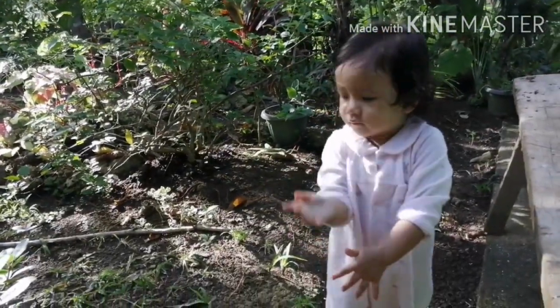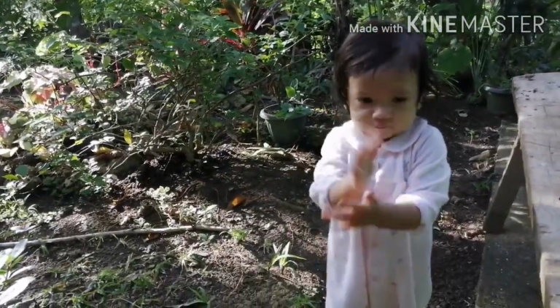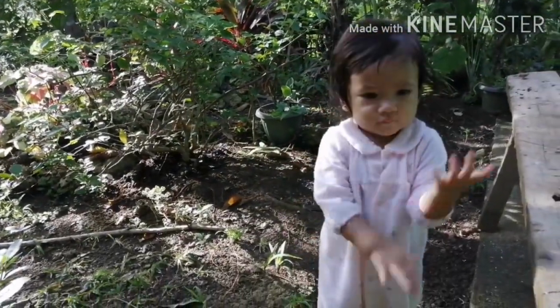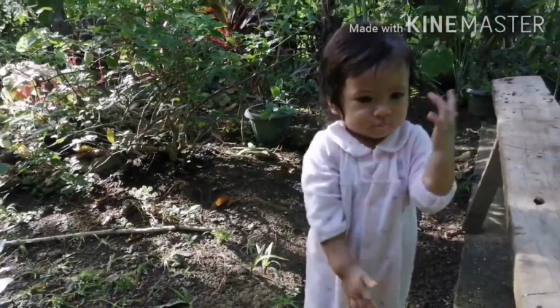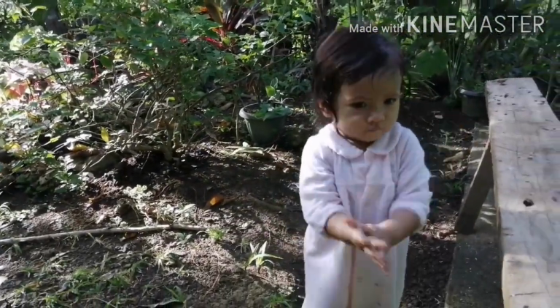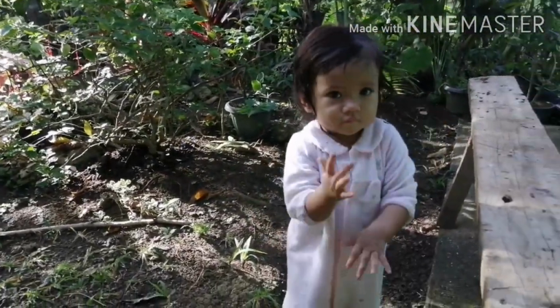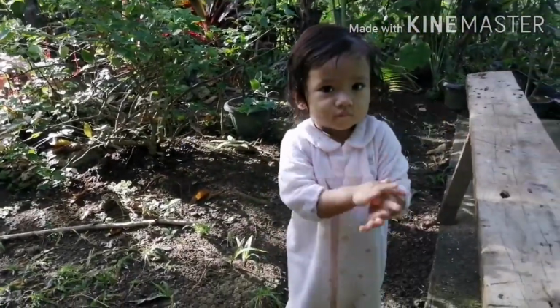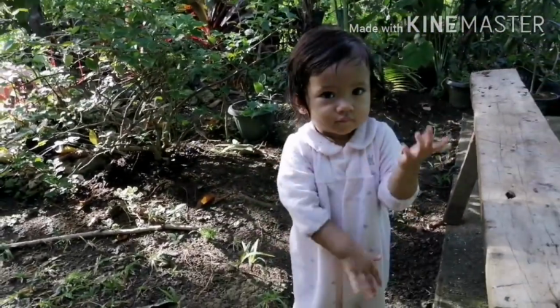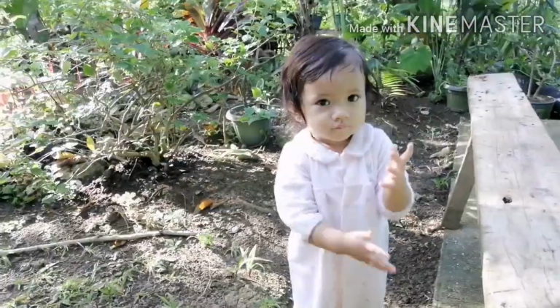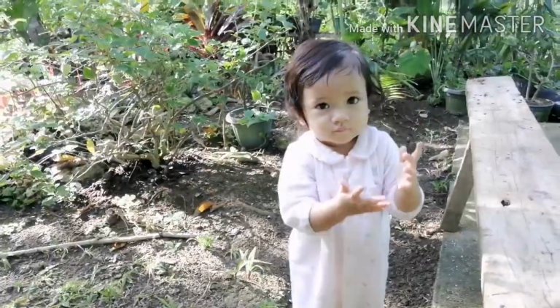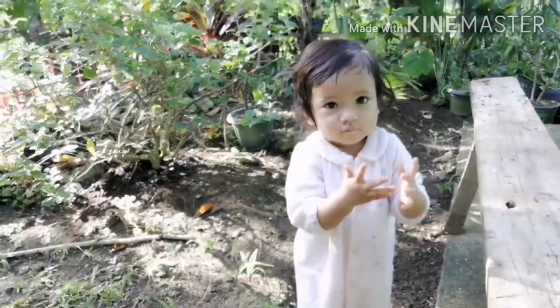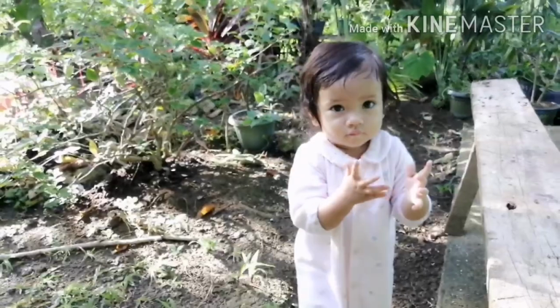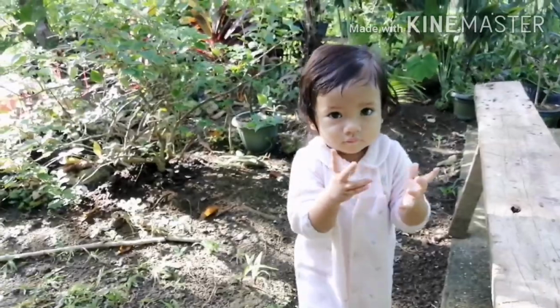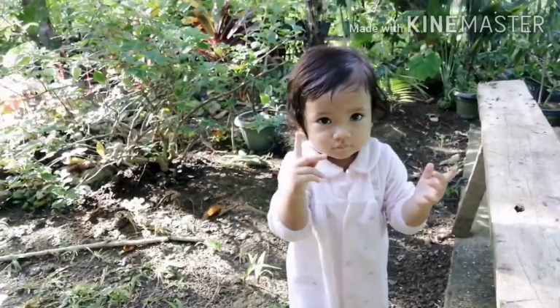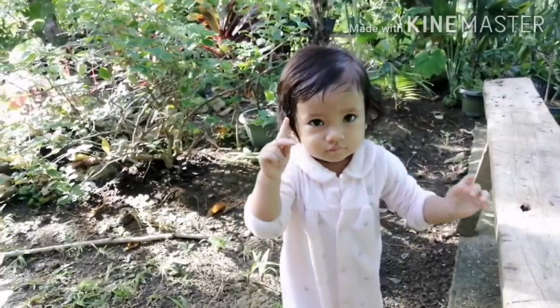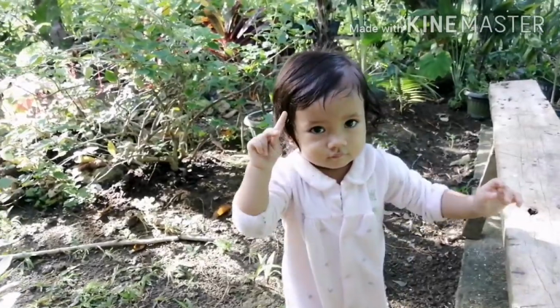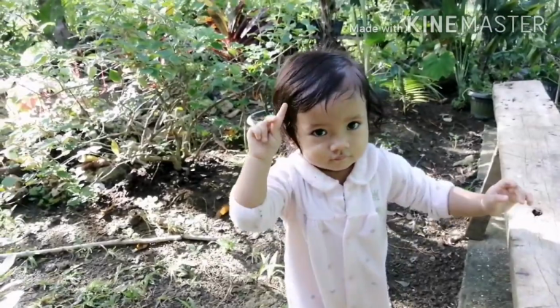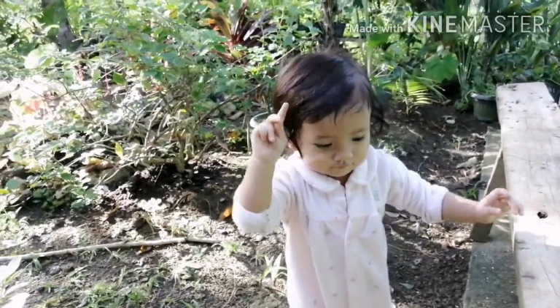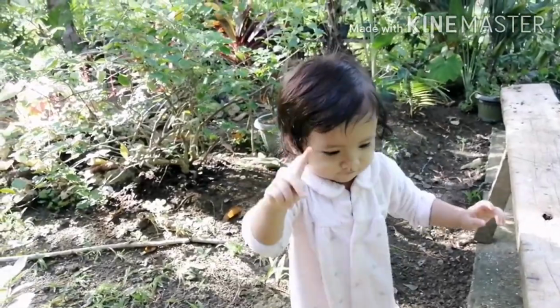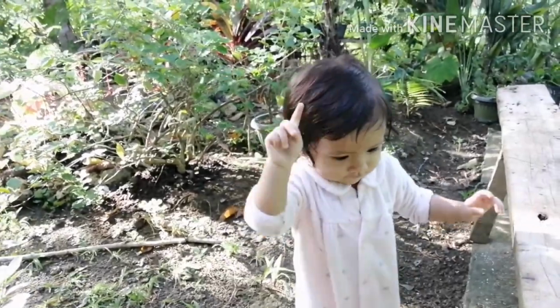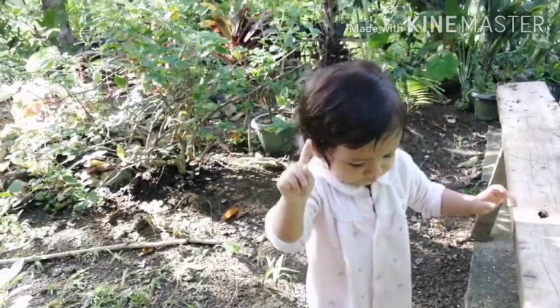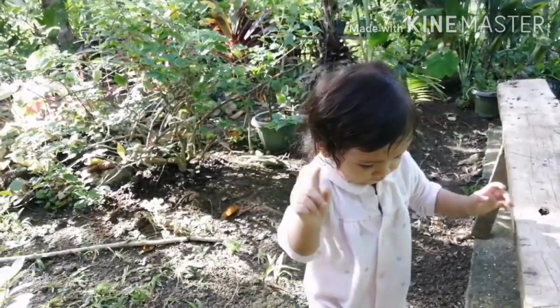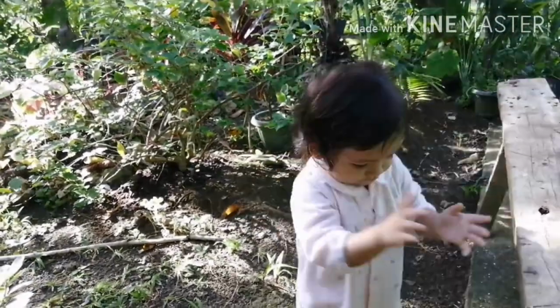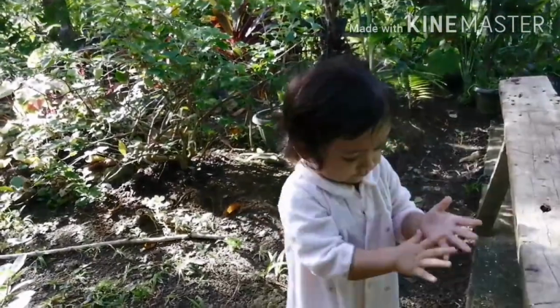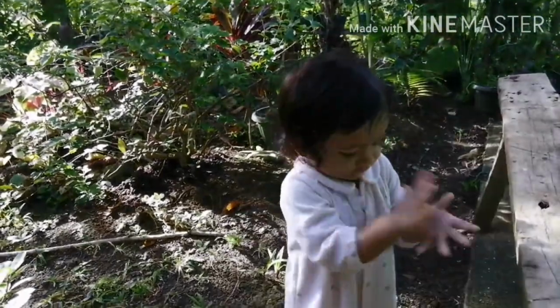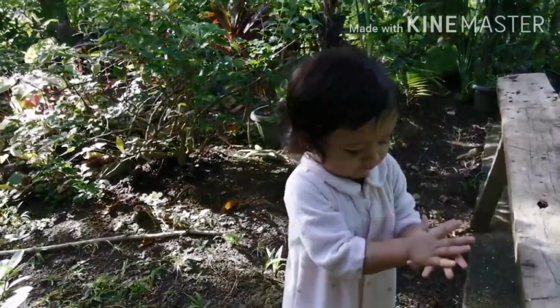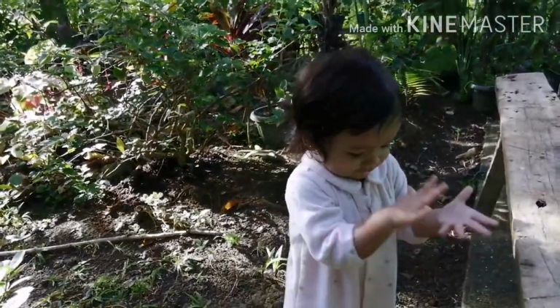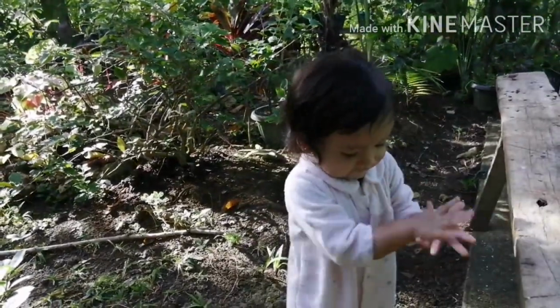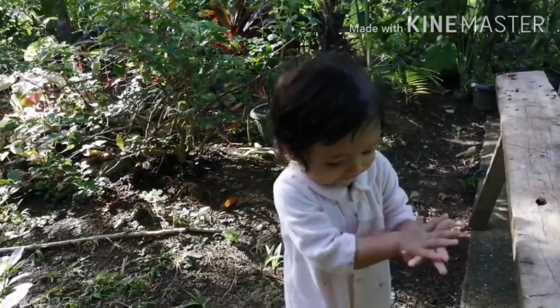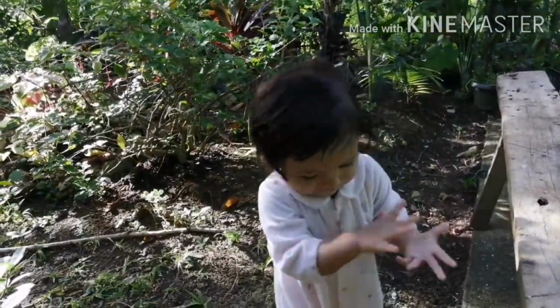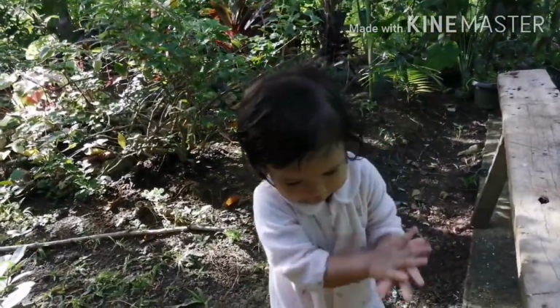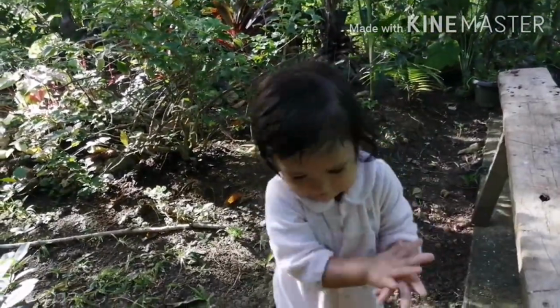Danny, how old are you? One? Yes, good girl!